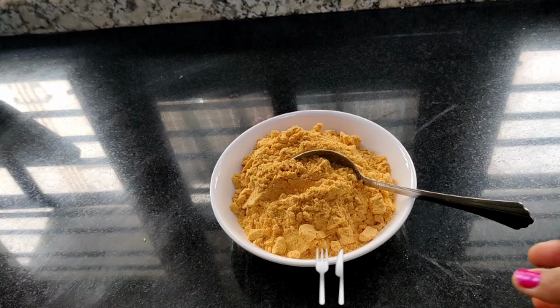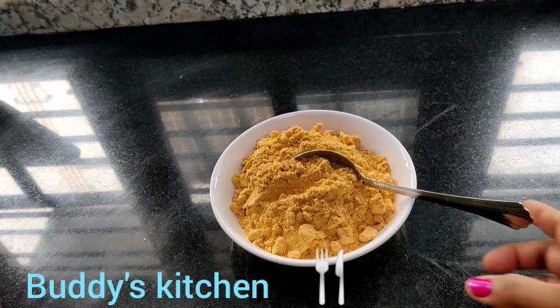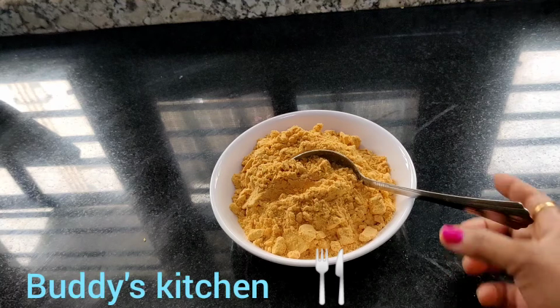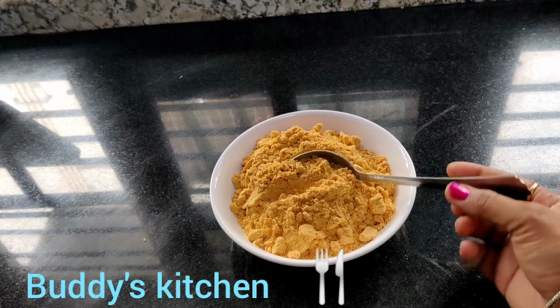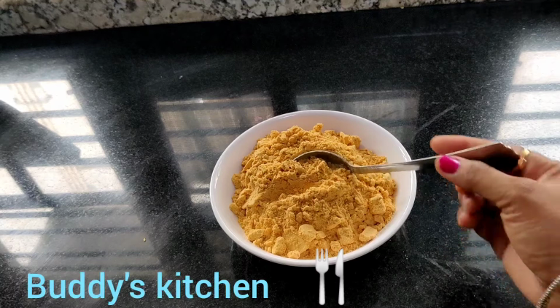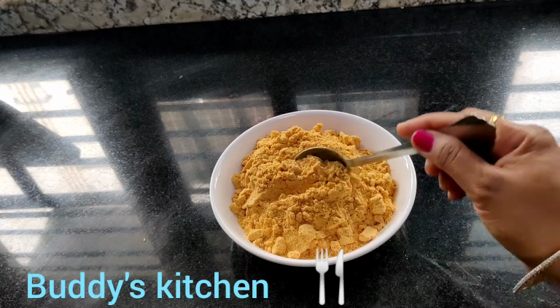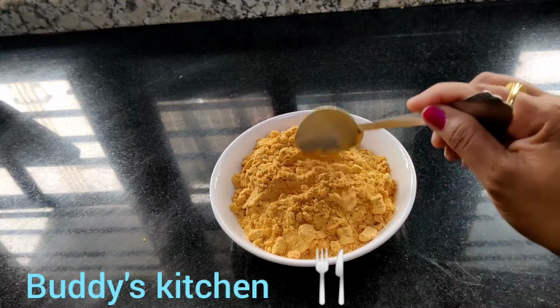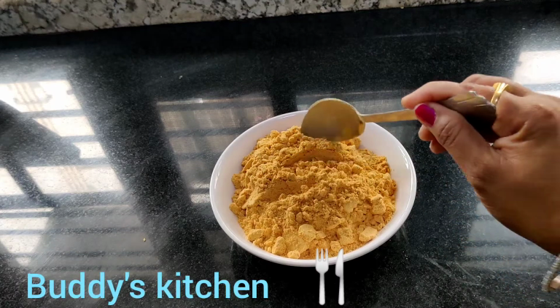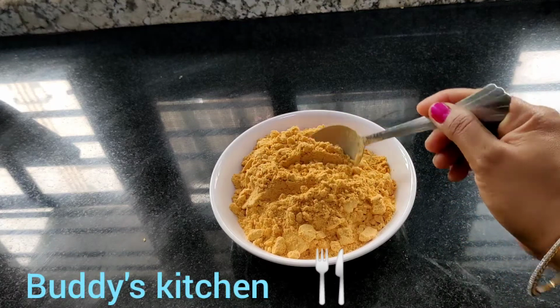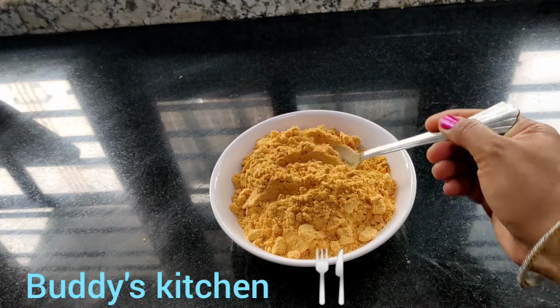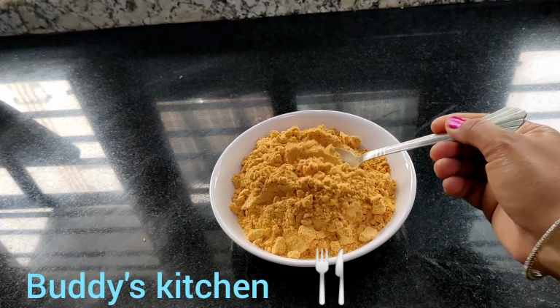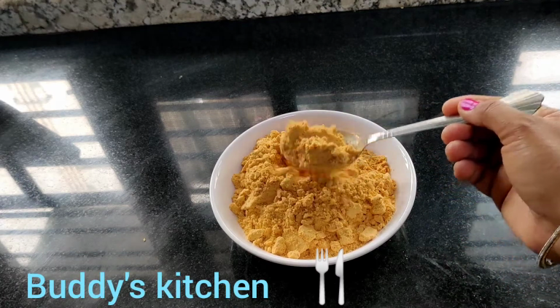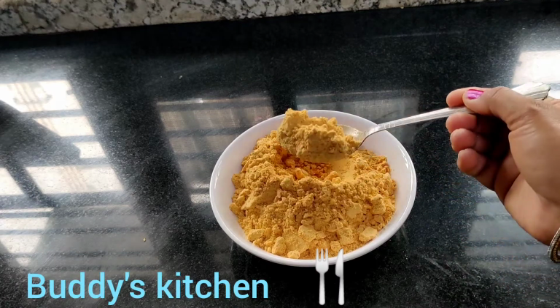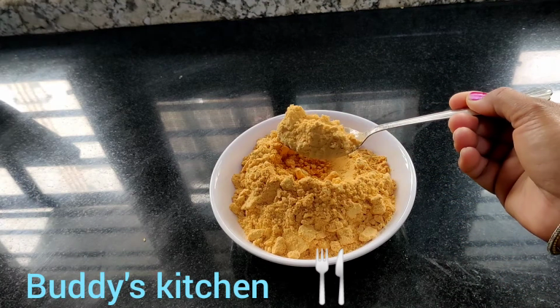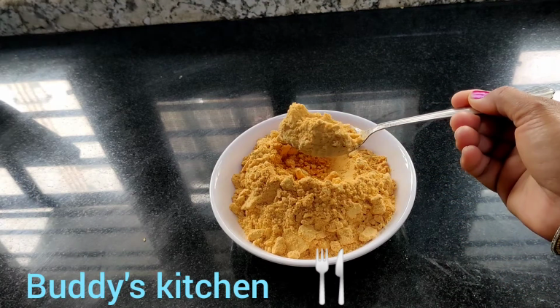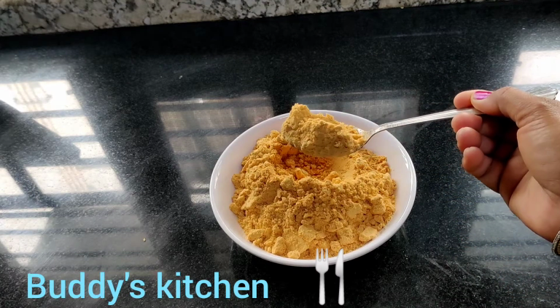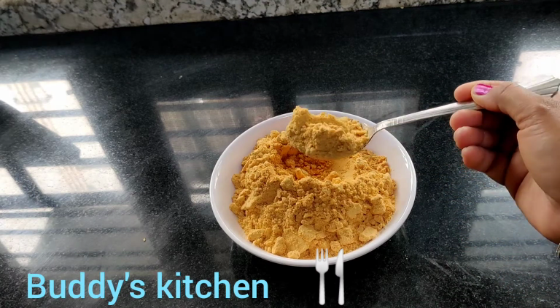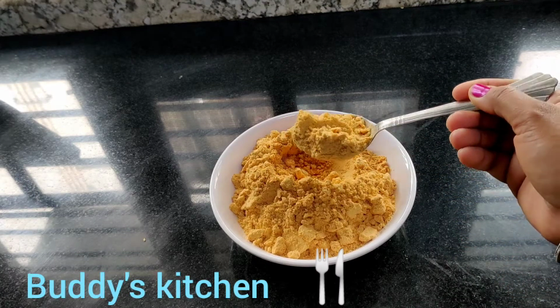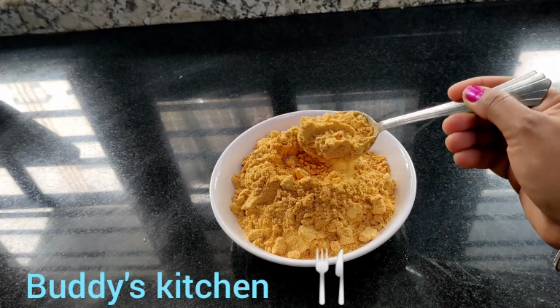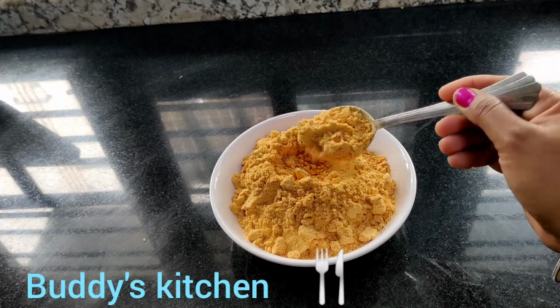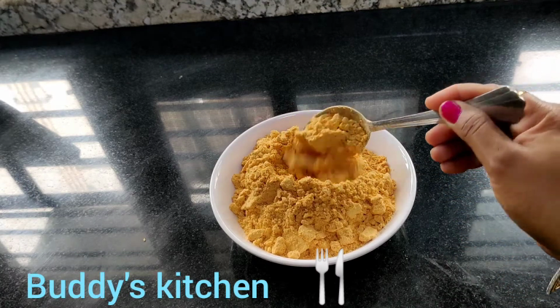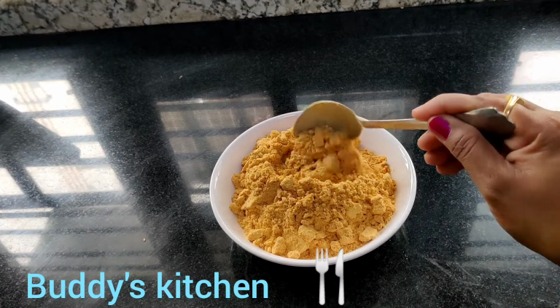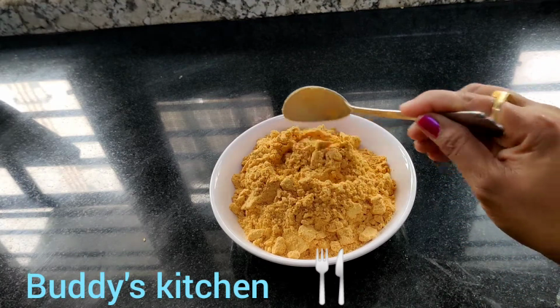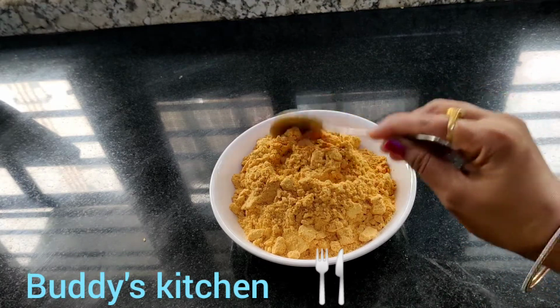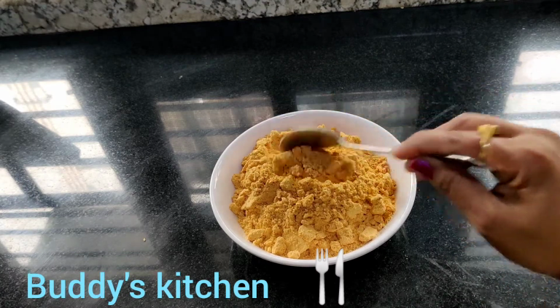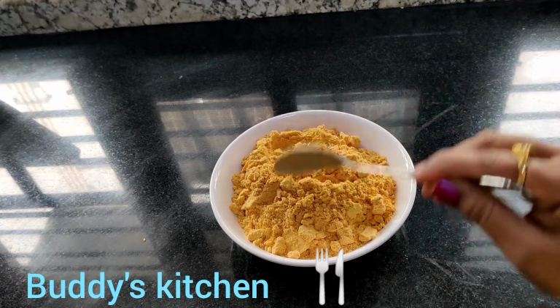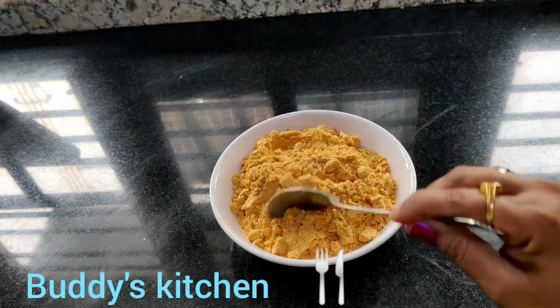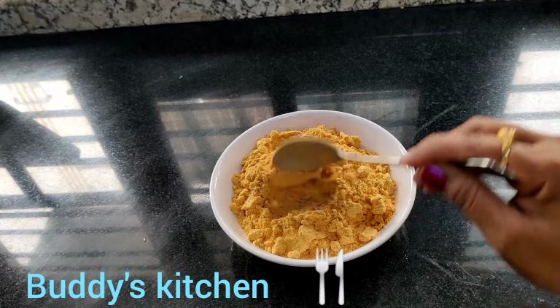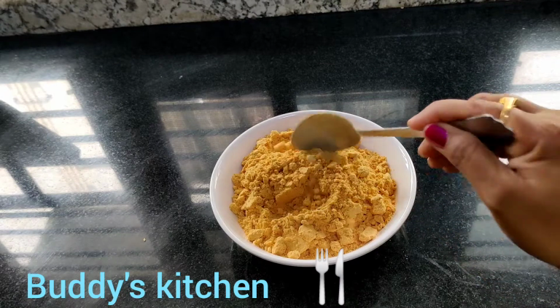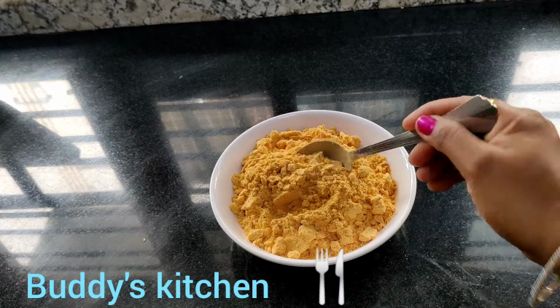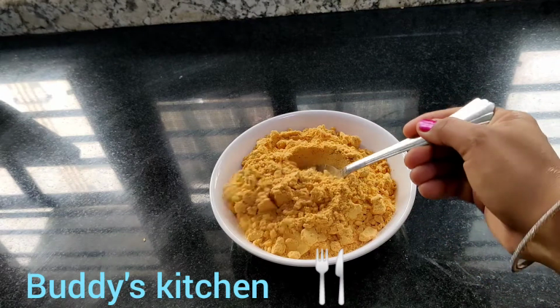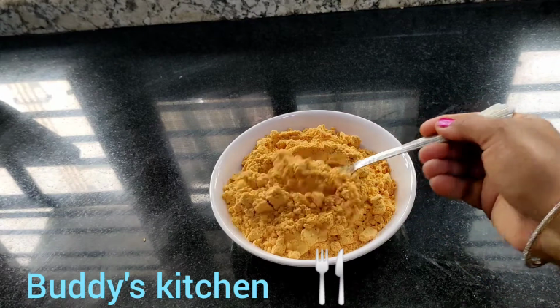Hello! Welcome to Buddhi's Kitchen. This is my kitchen. I am going to show you how to taste it.